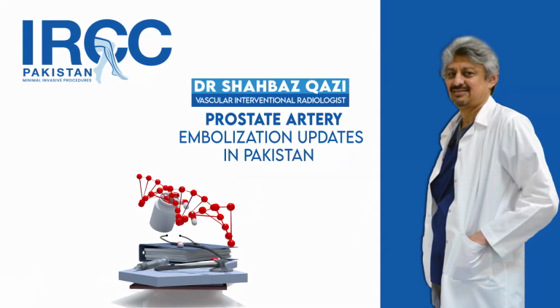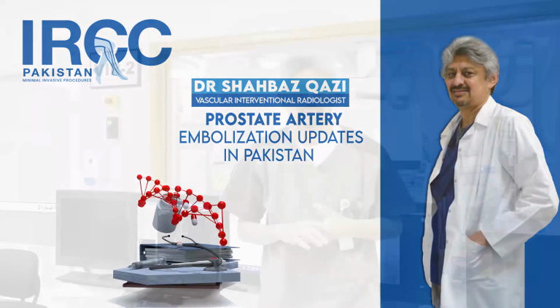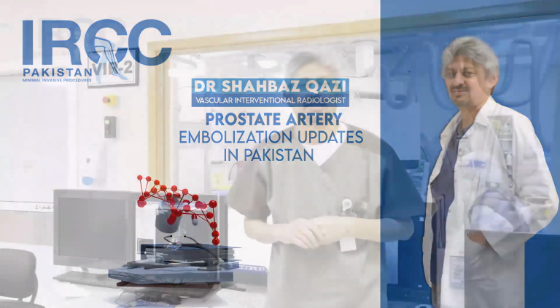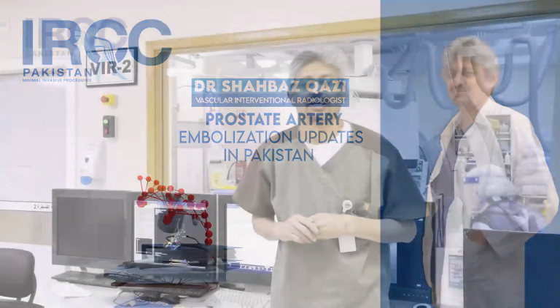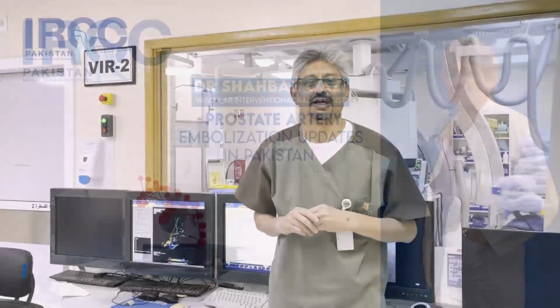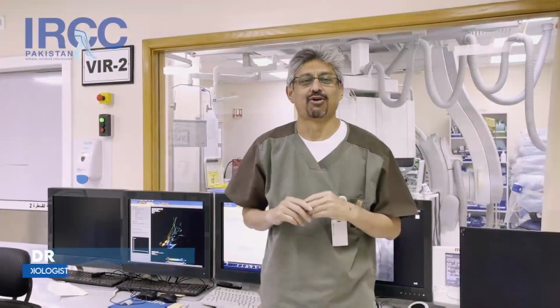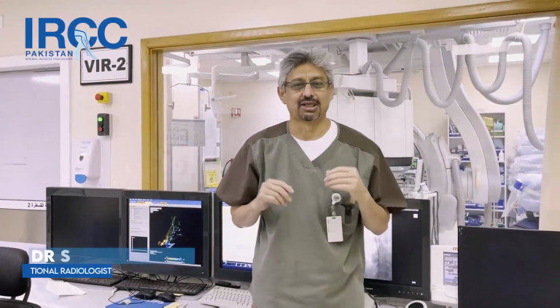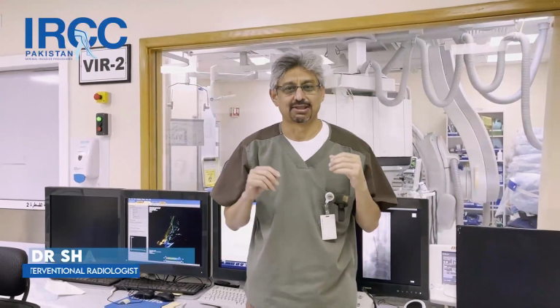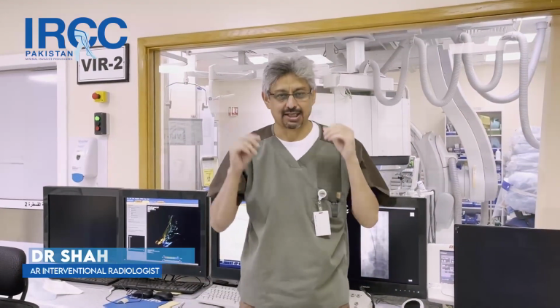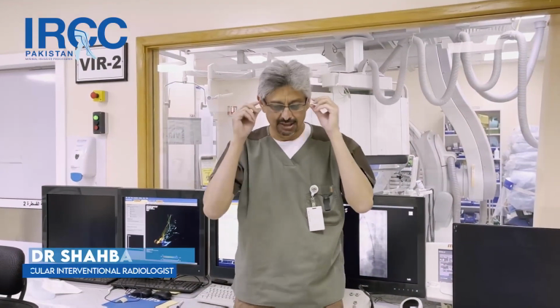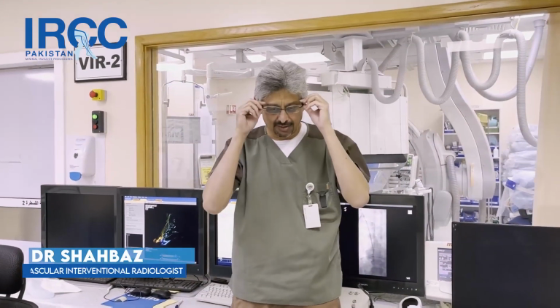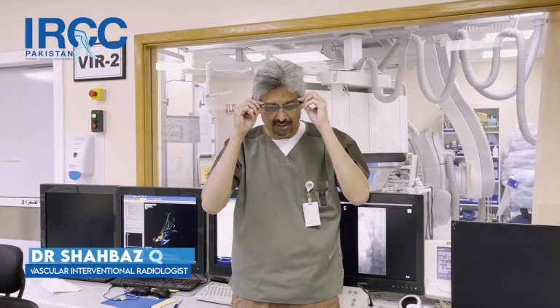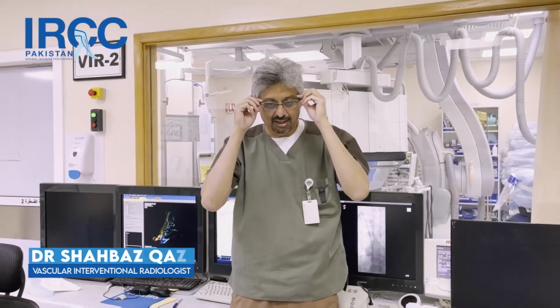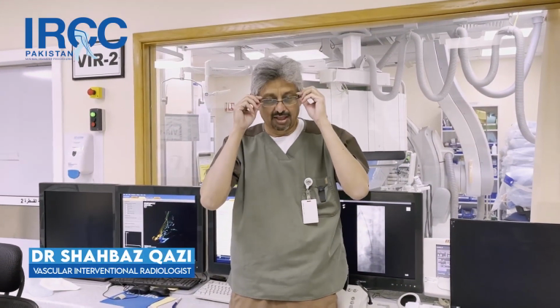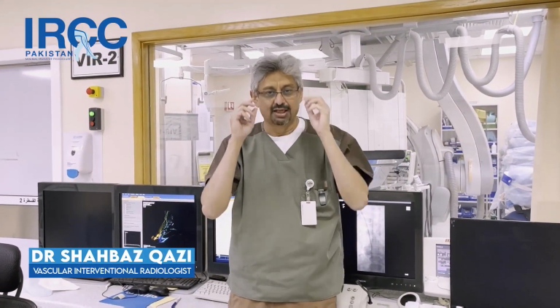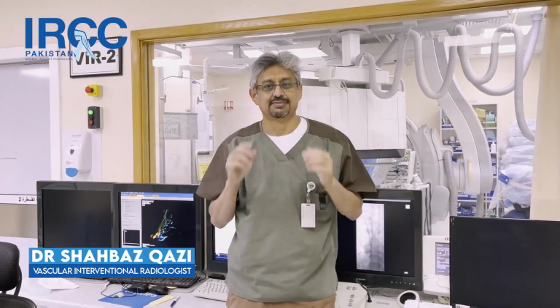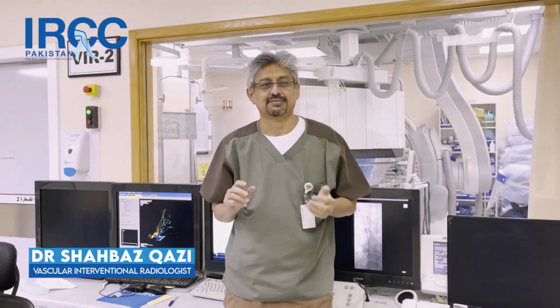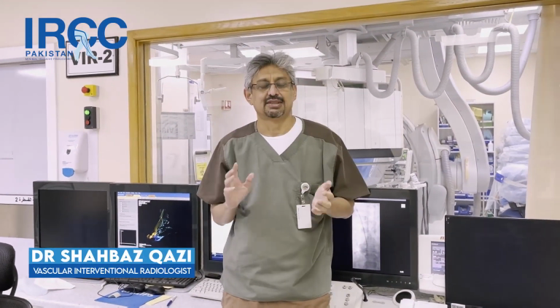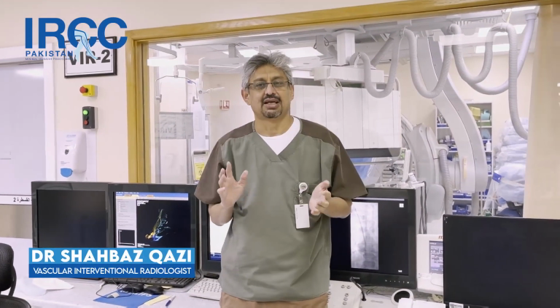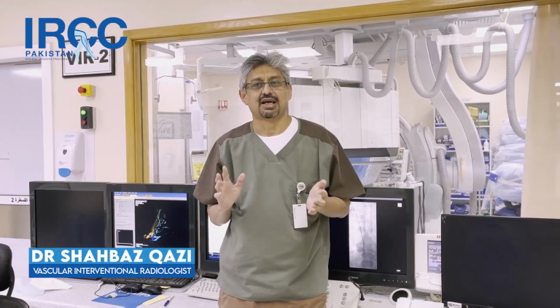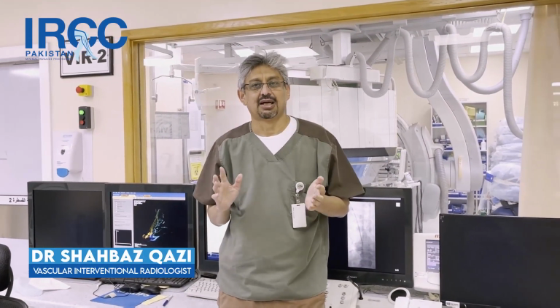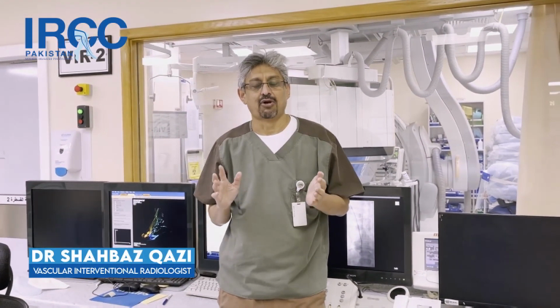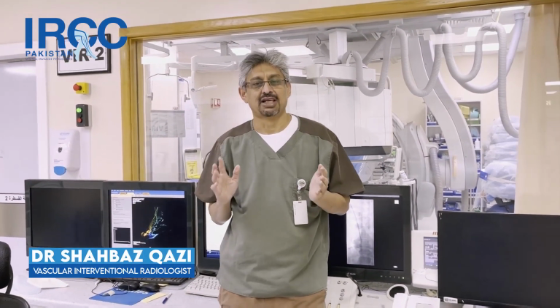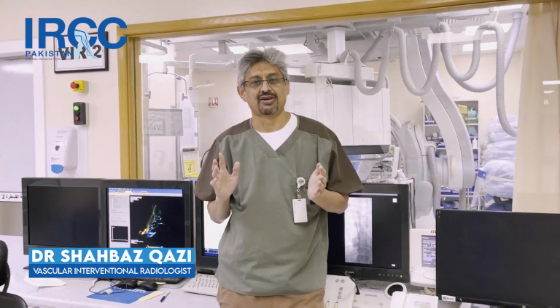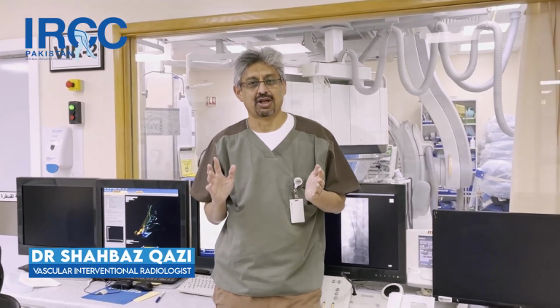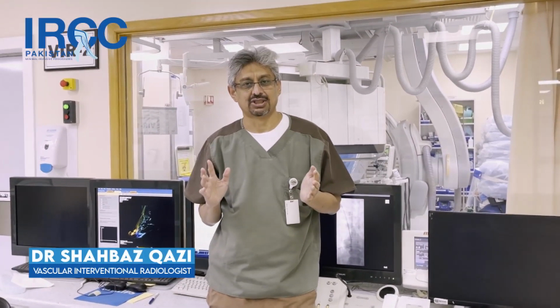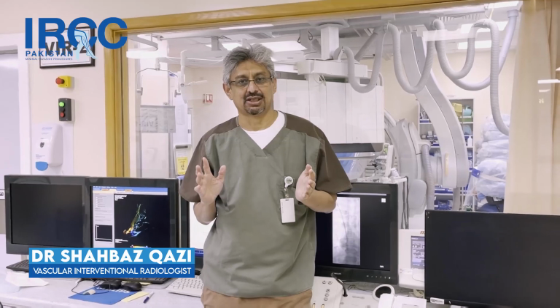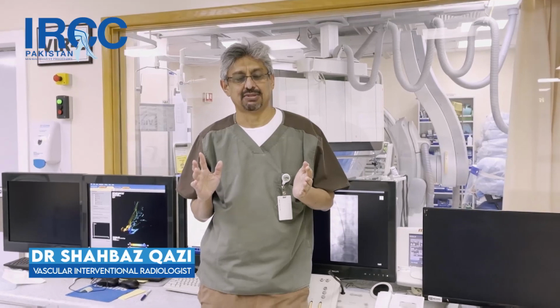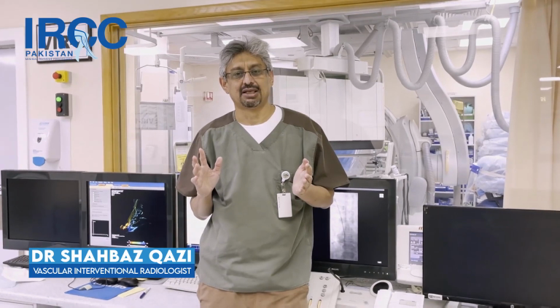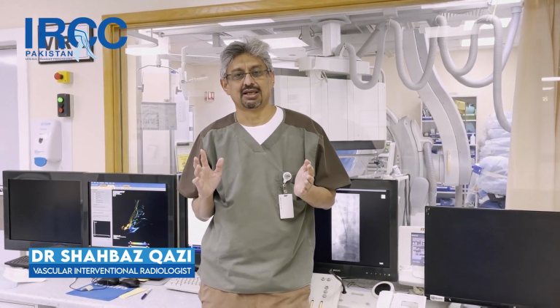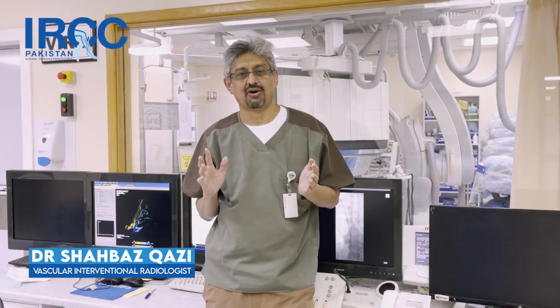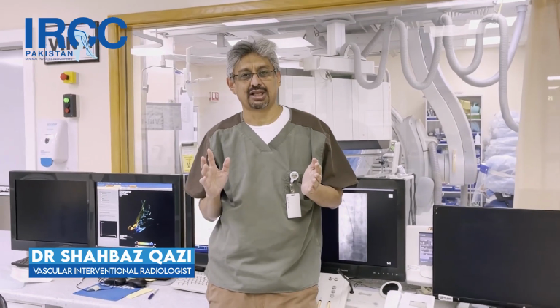My name is Dr. Shahbazamat Khazi. We have performed two prostate artery embolization procedures in Lahore.